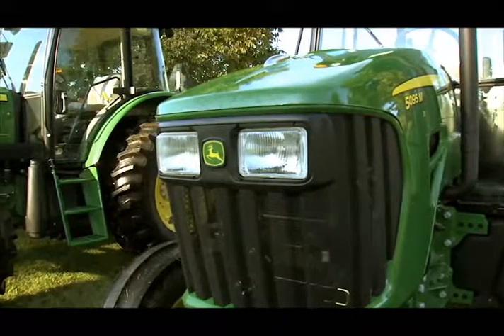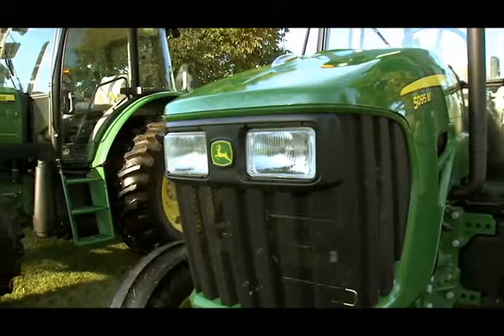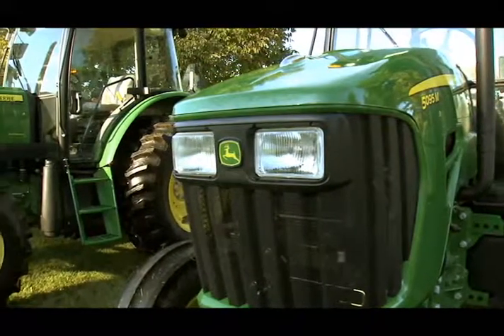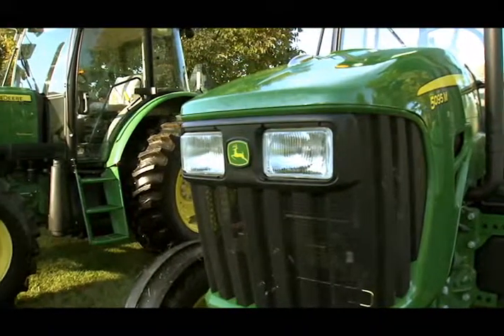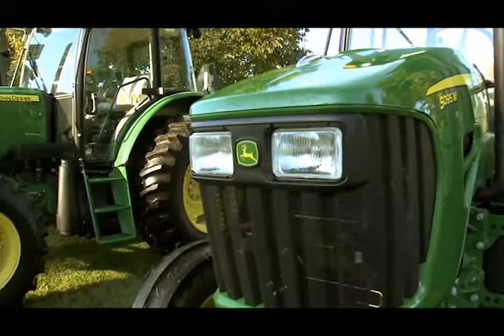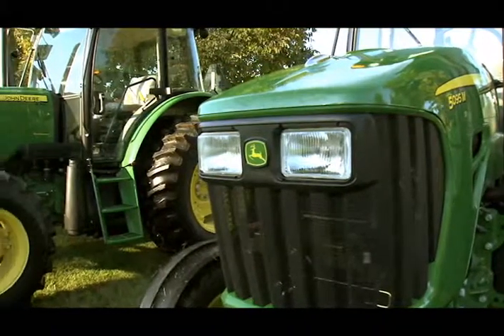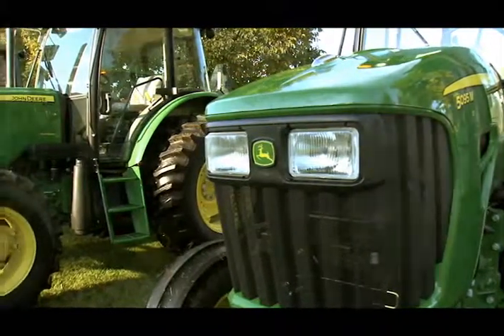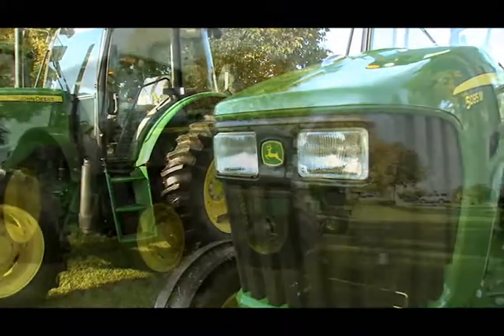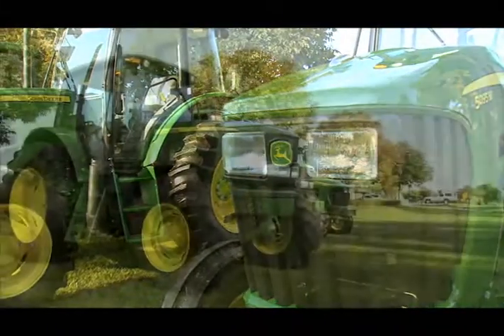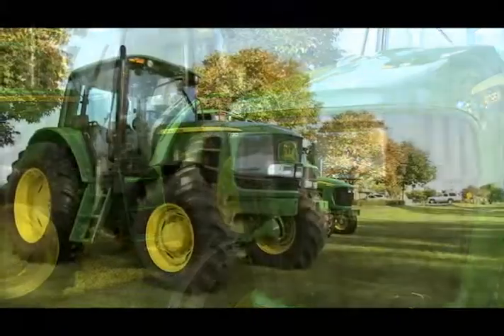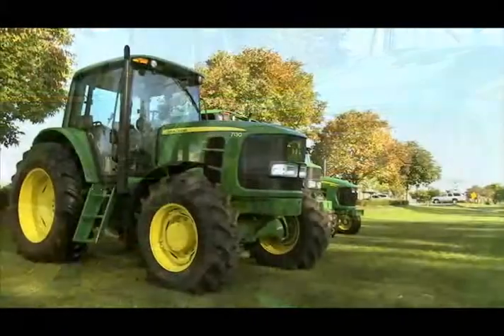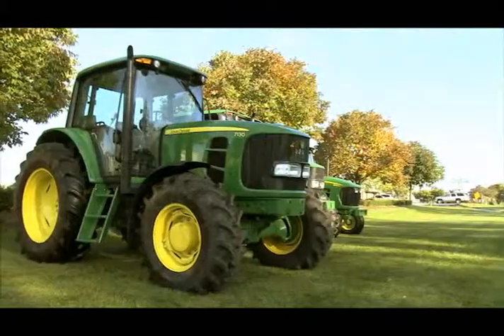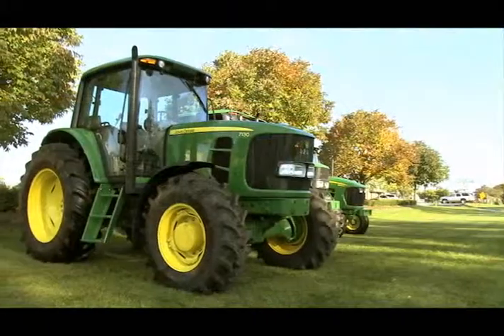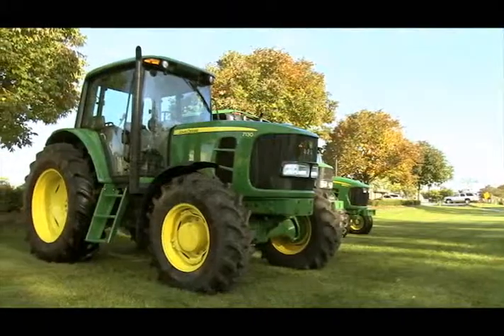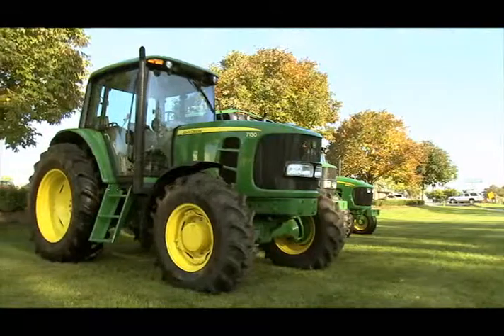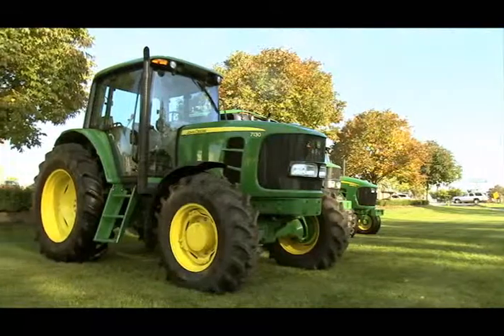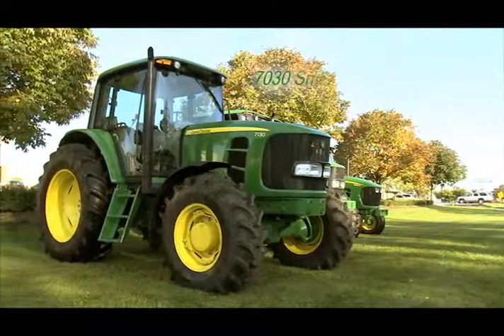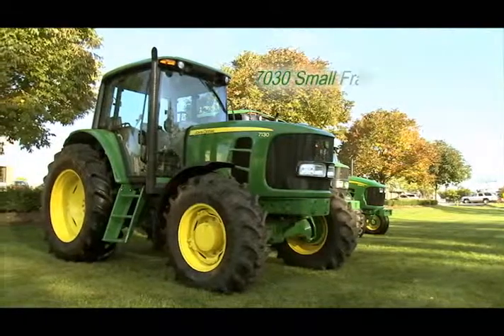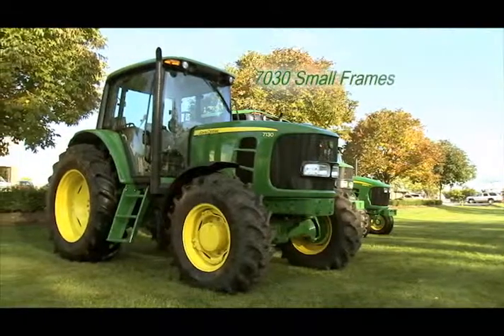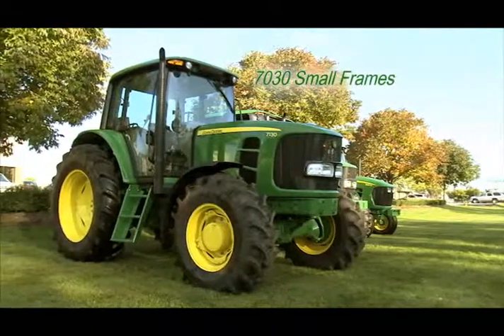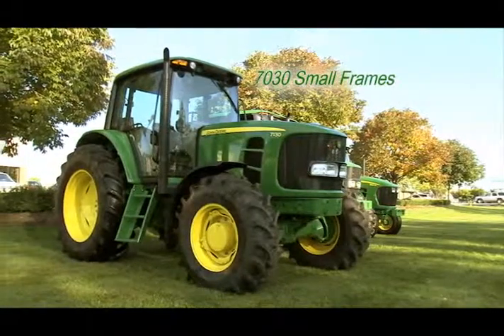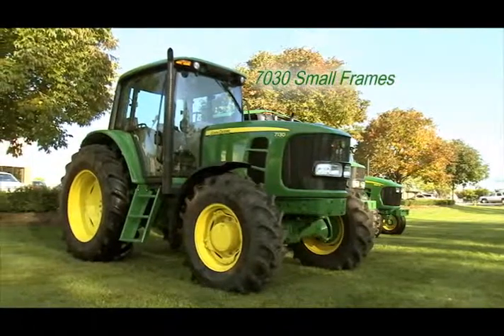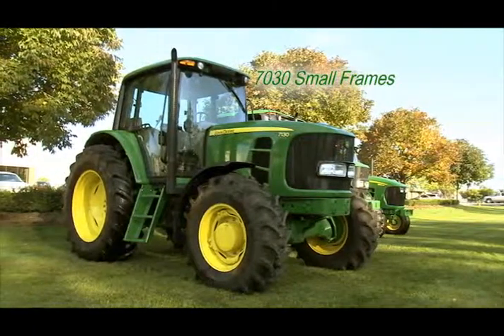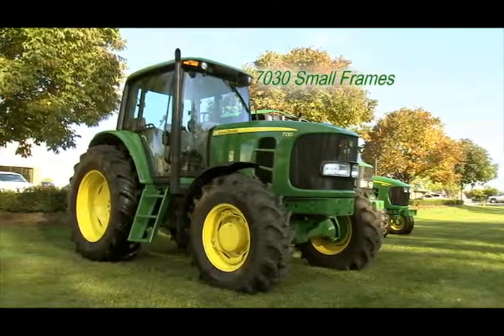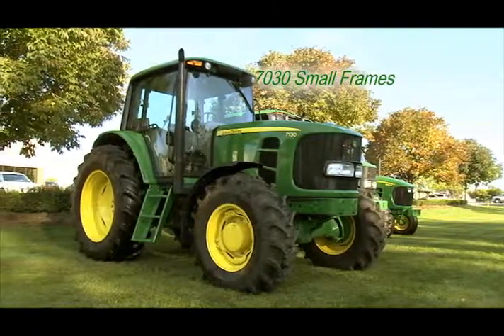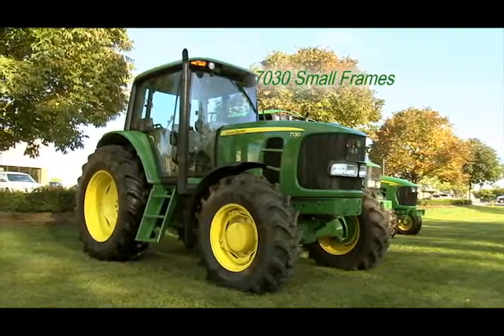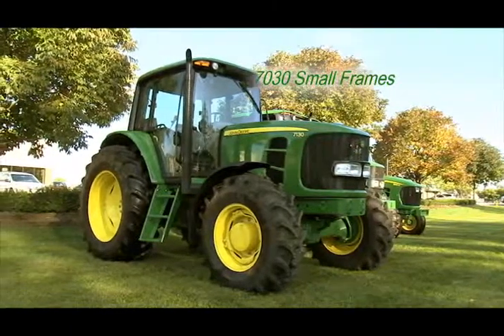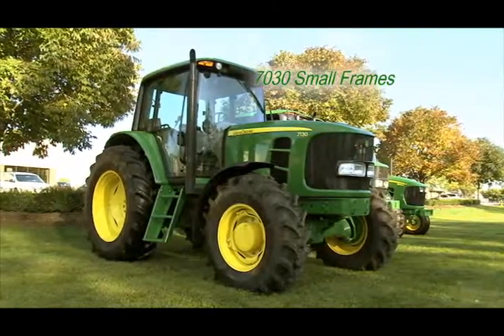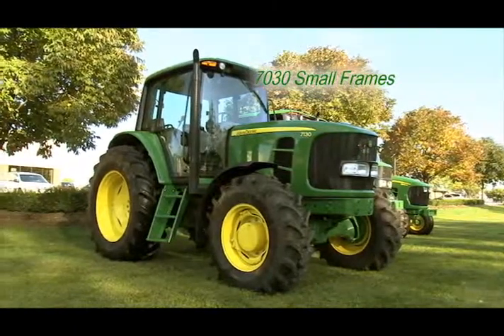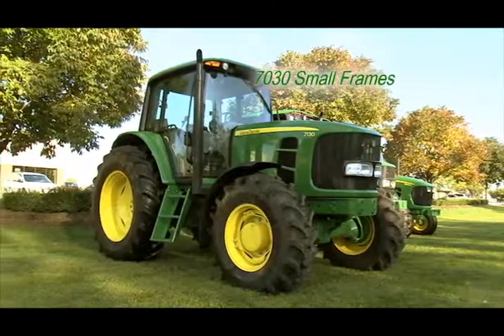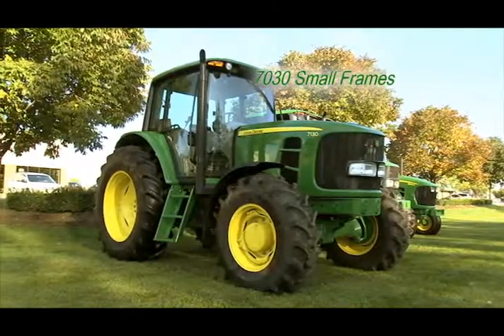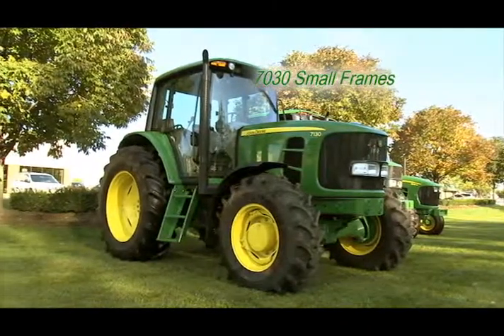Or maybe the versatile John Deere 70-30 small frame series are what you need. Great financing offers are available now.